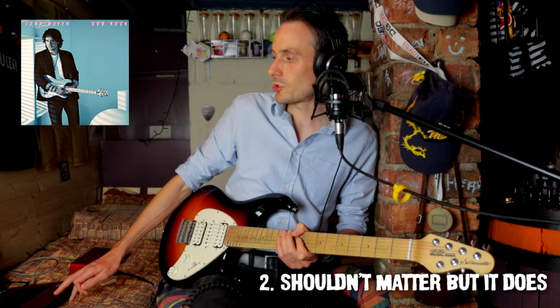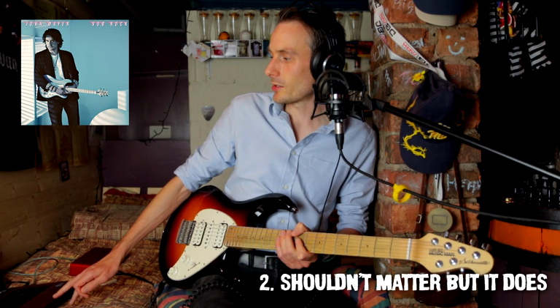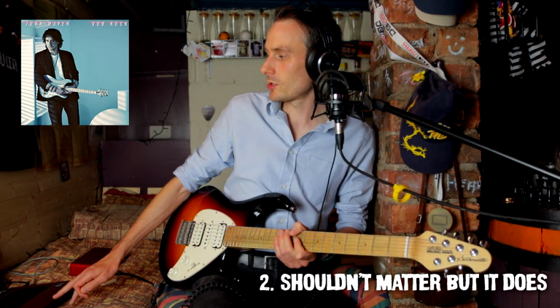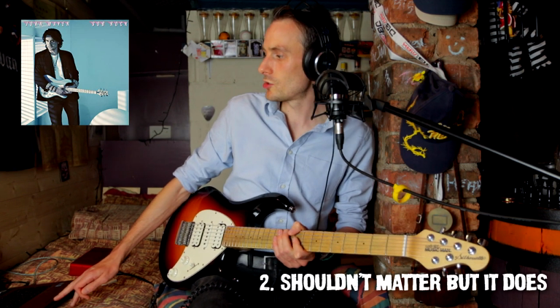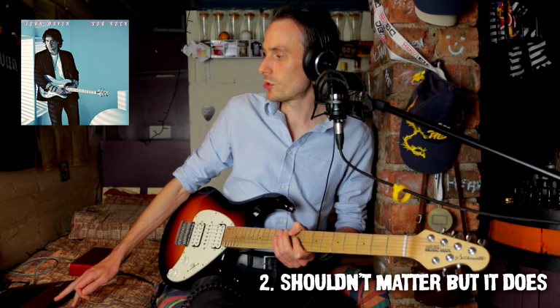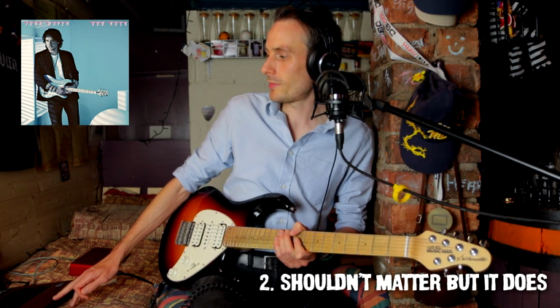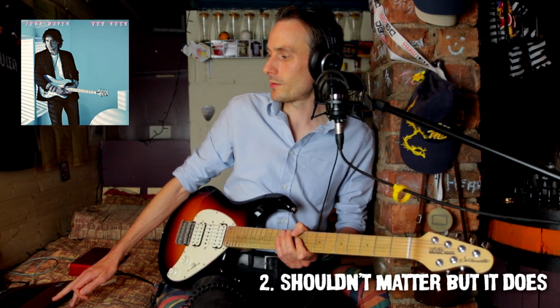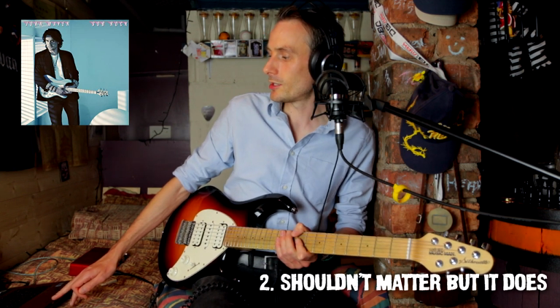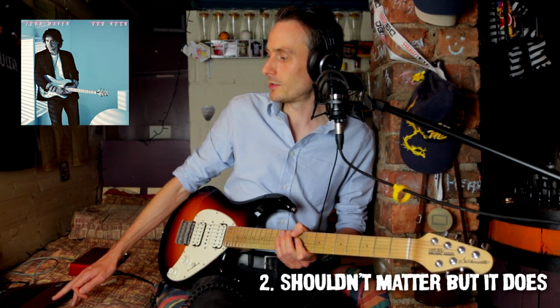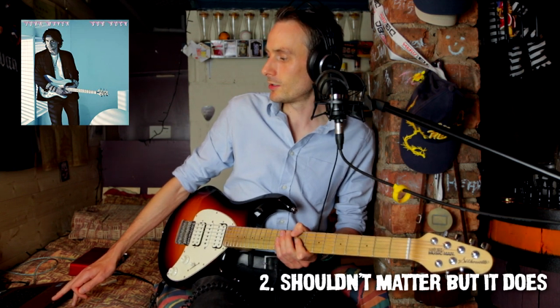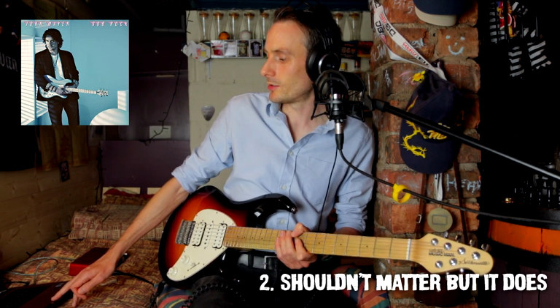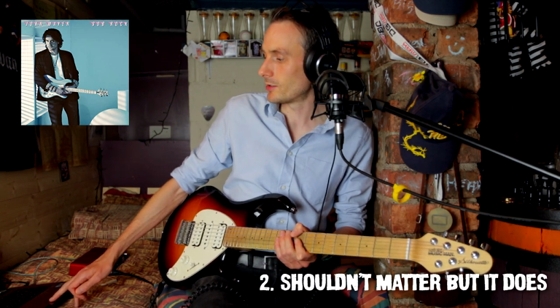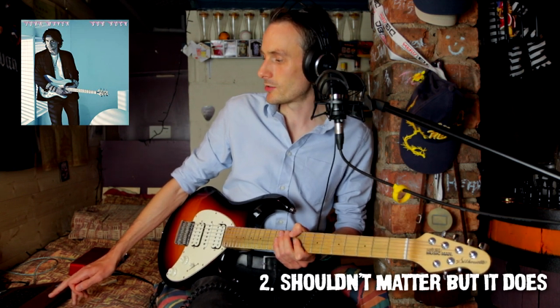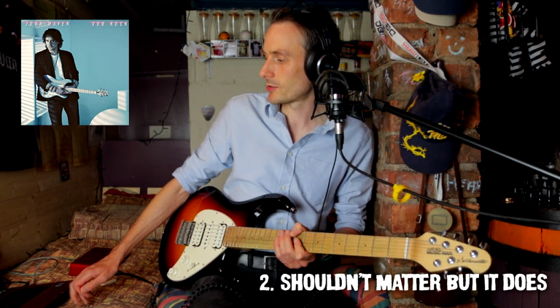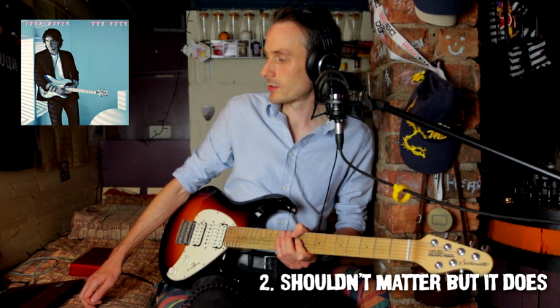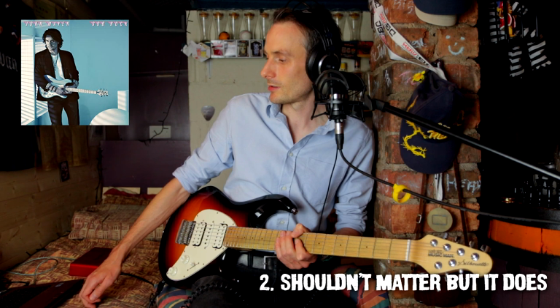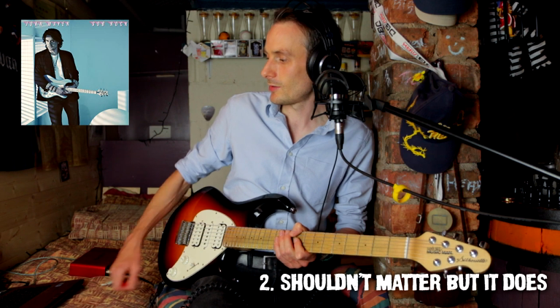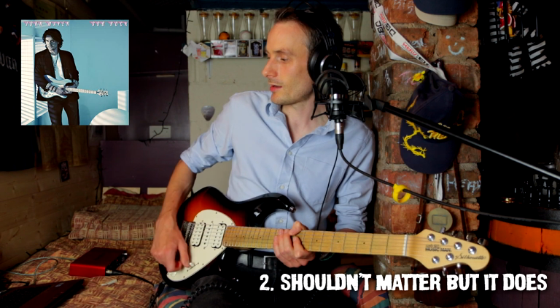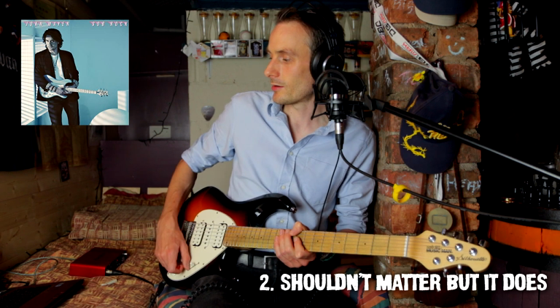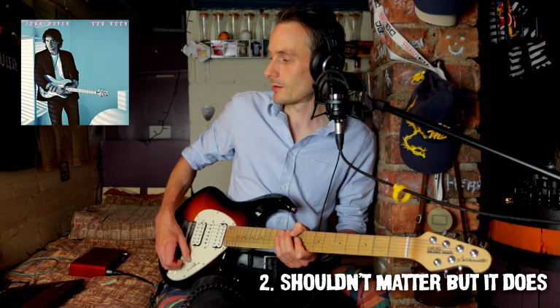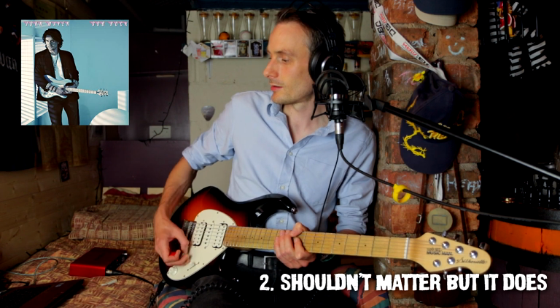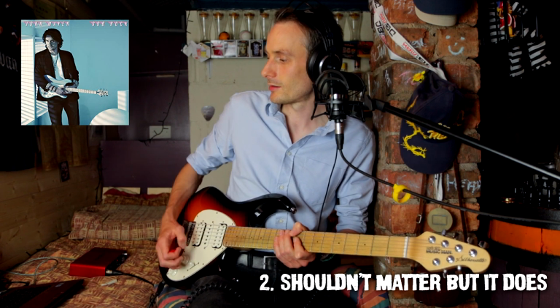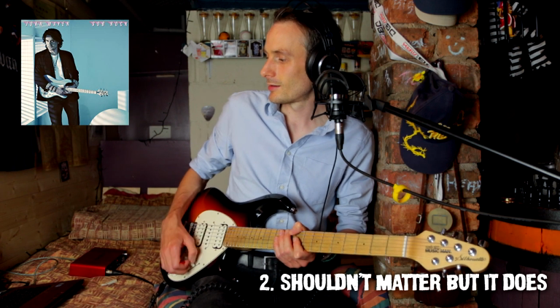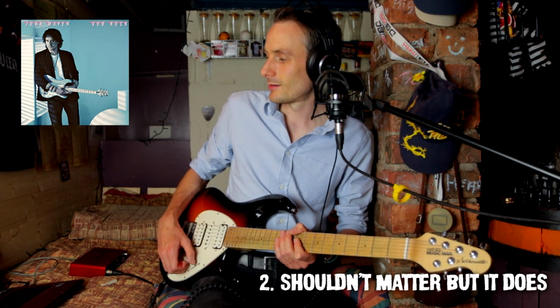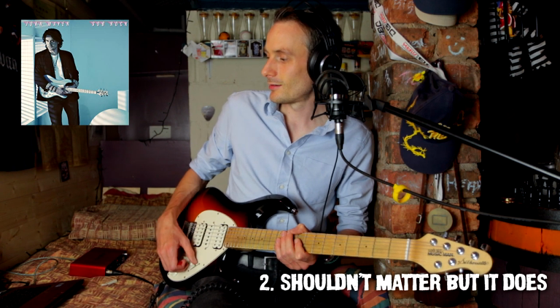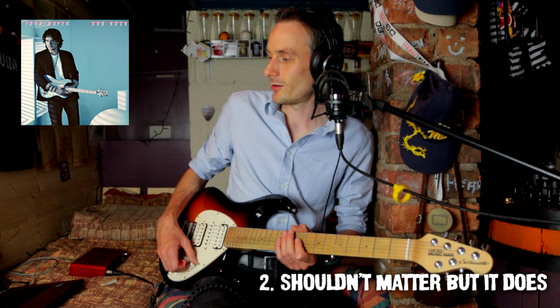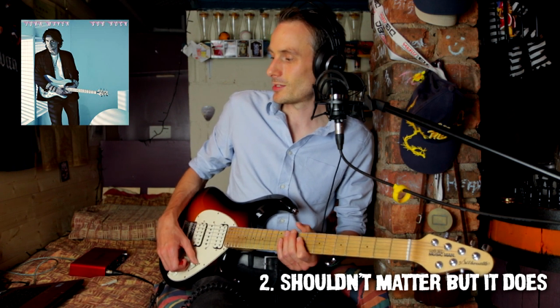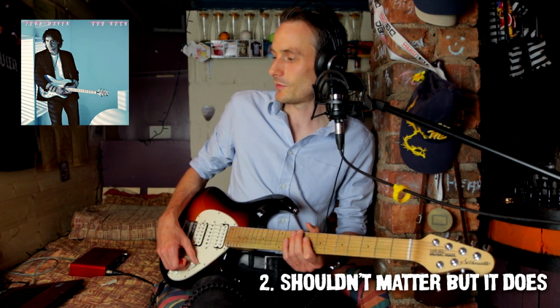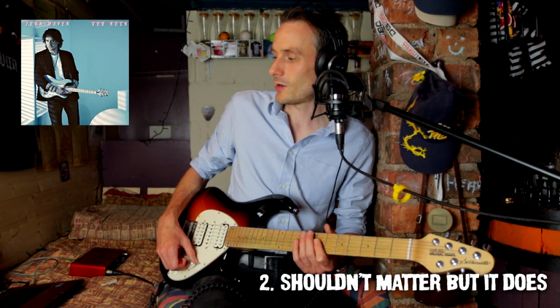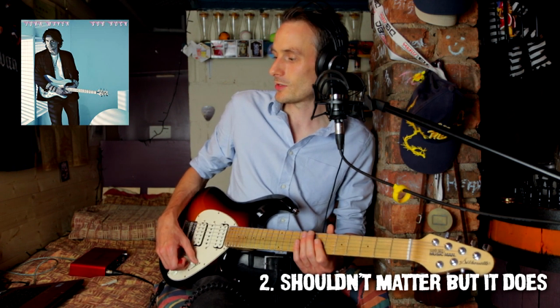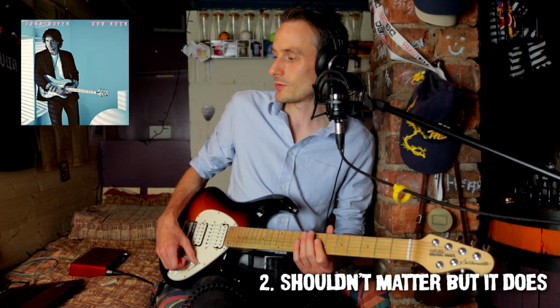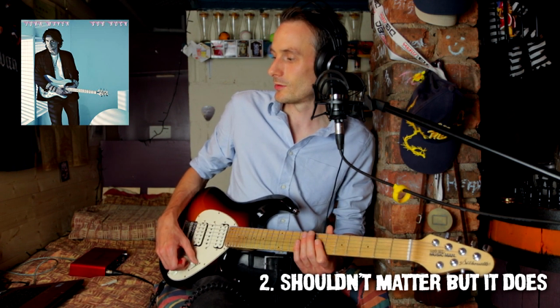Okay, so track two: Shouldn't Matter But It Does. Here we go — not heard this before at all.